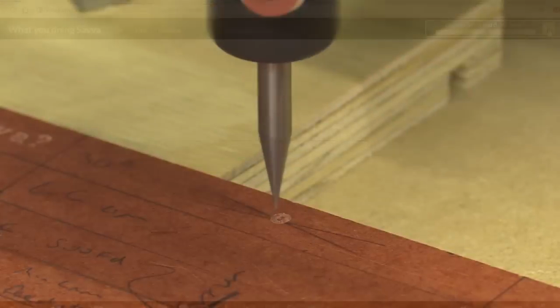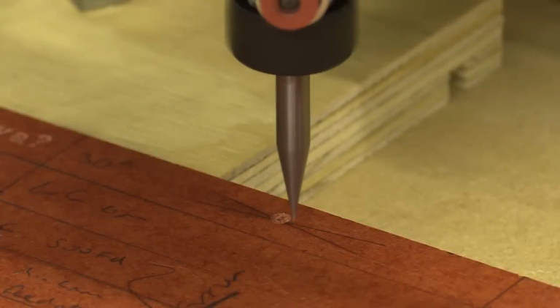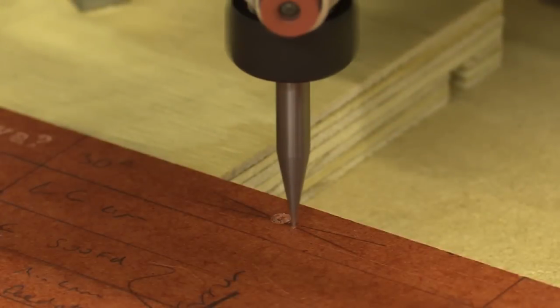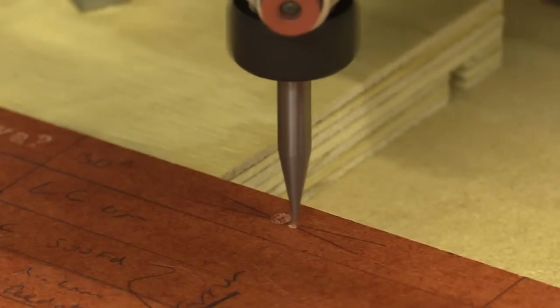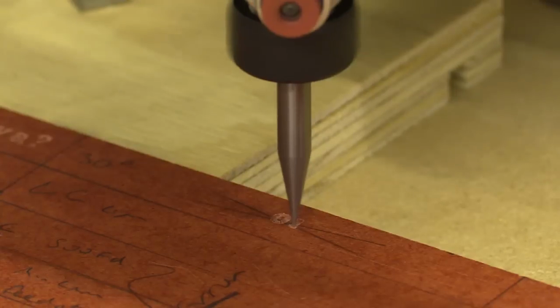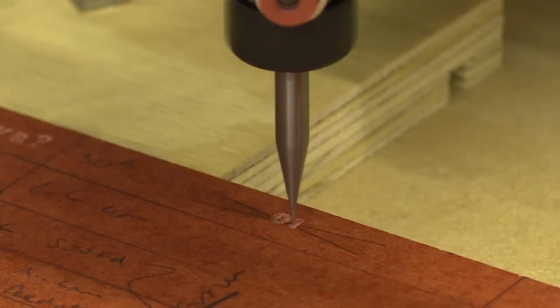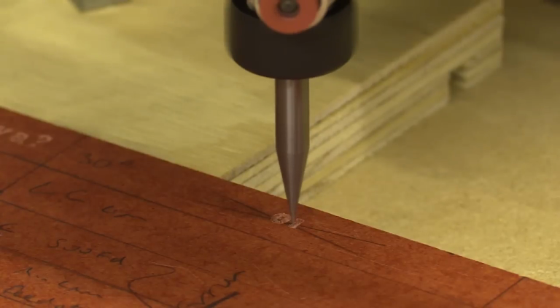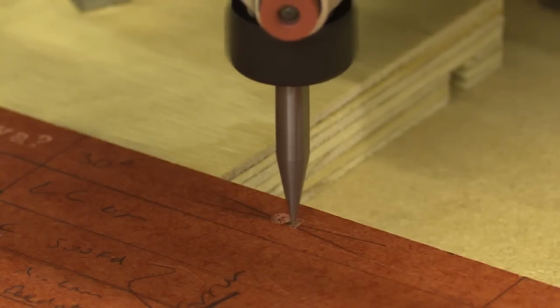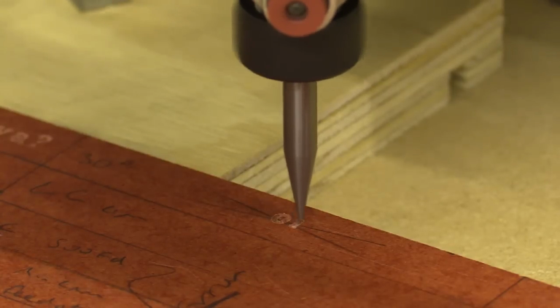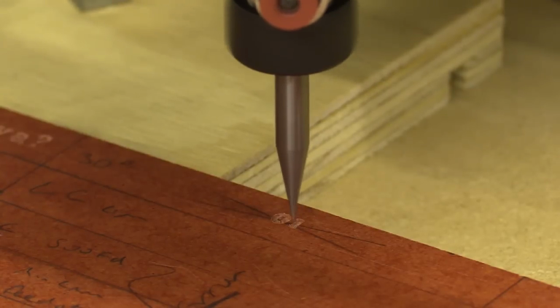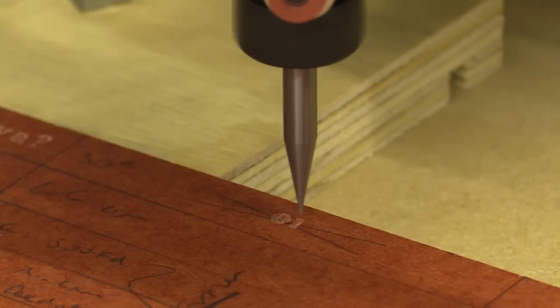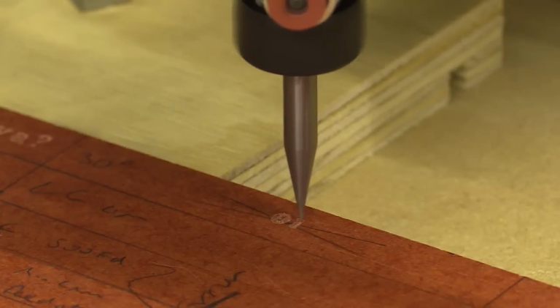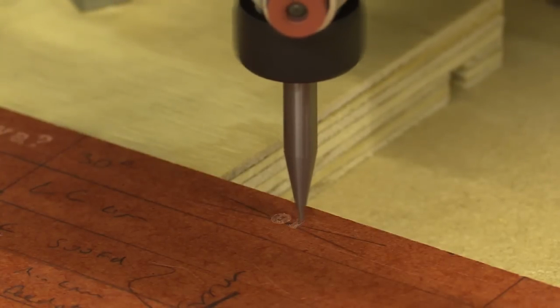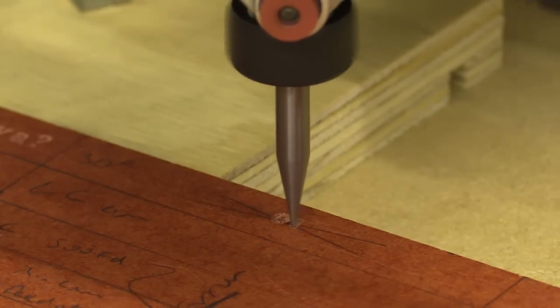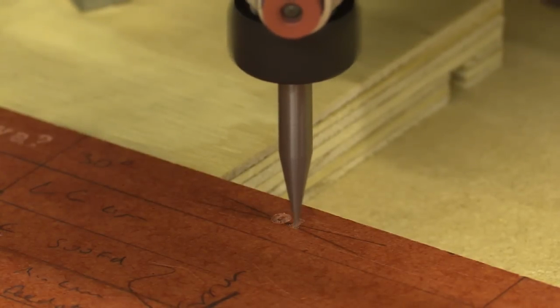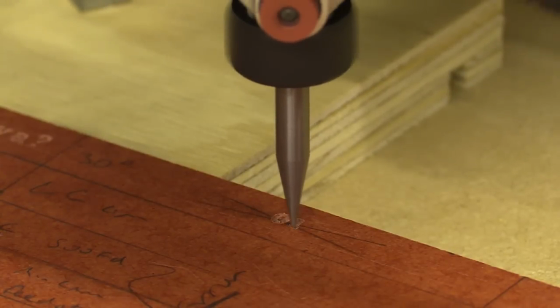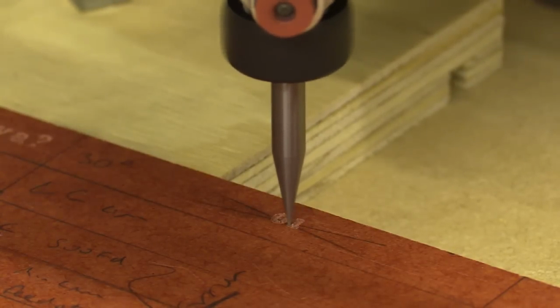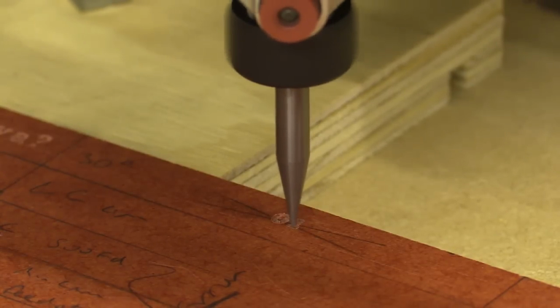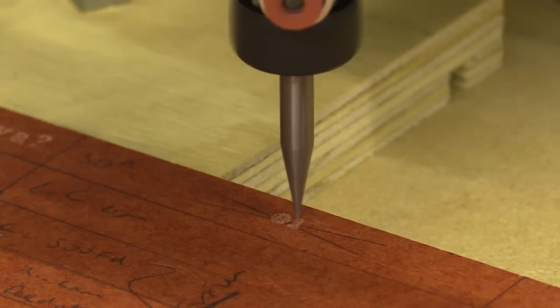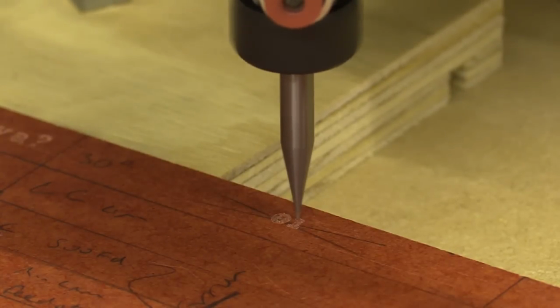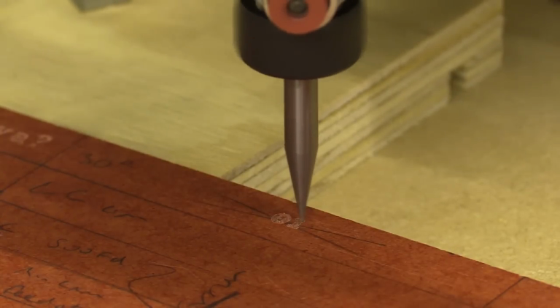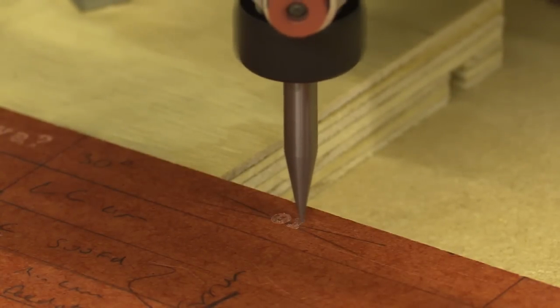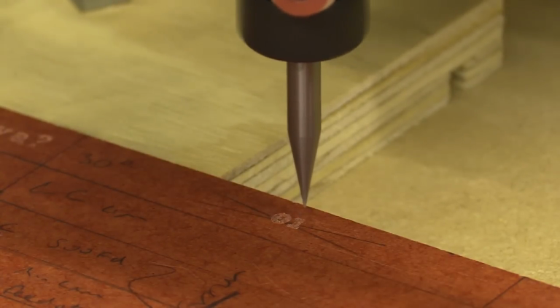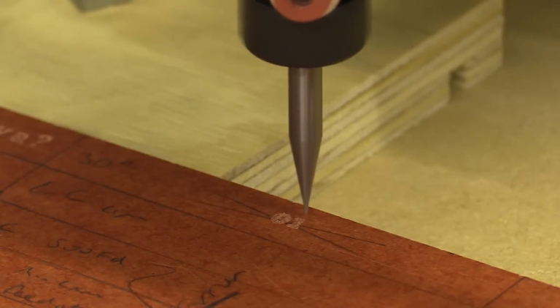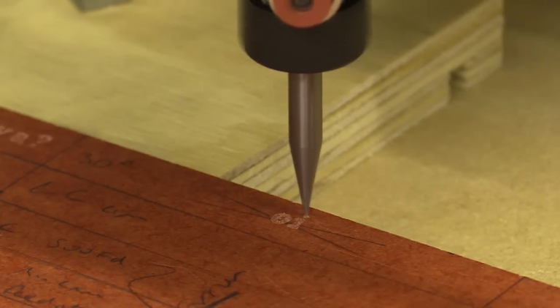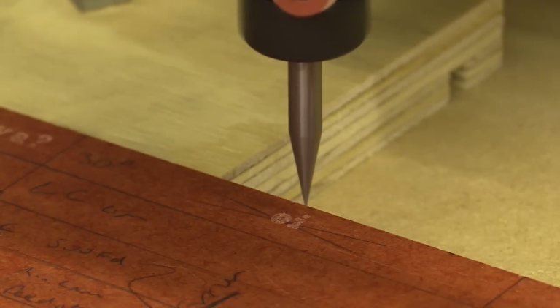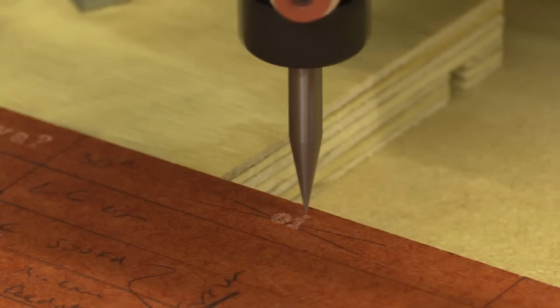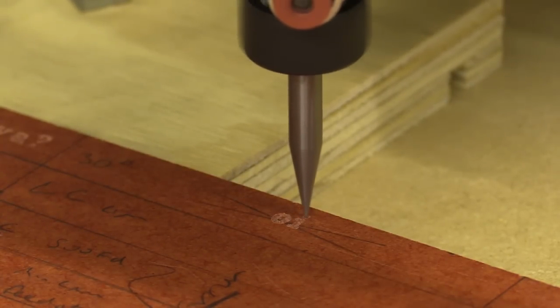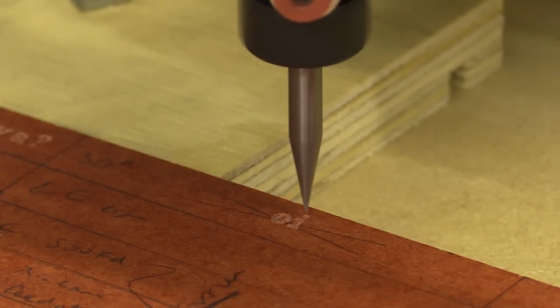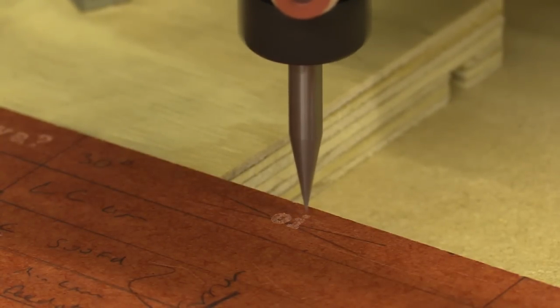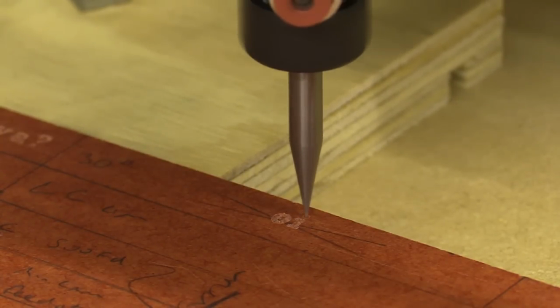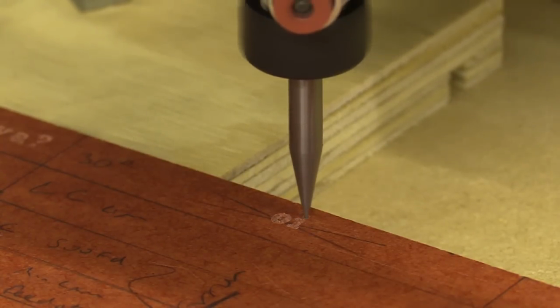So what I'm going to do now is export some G-code and cut something for each of these four bits and show you the outcomes.